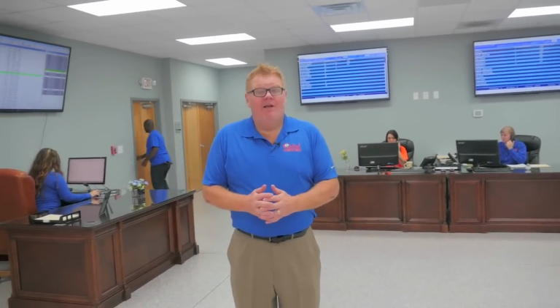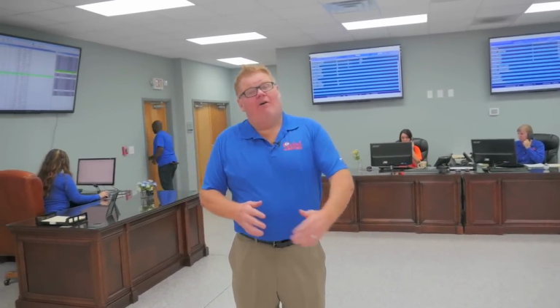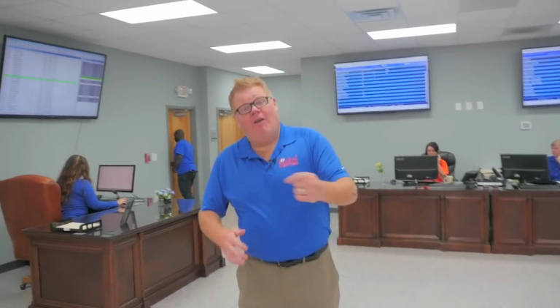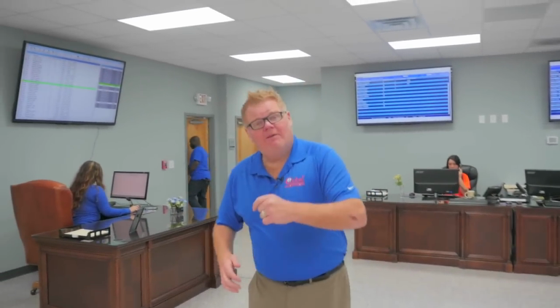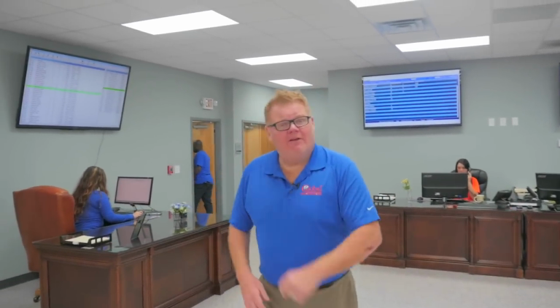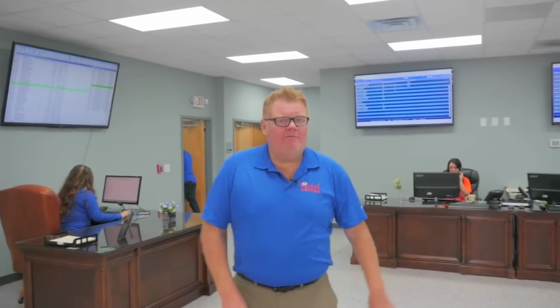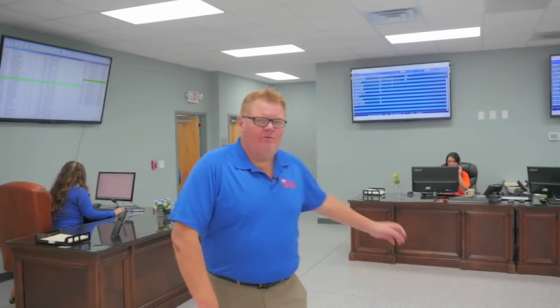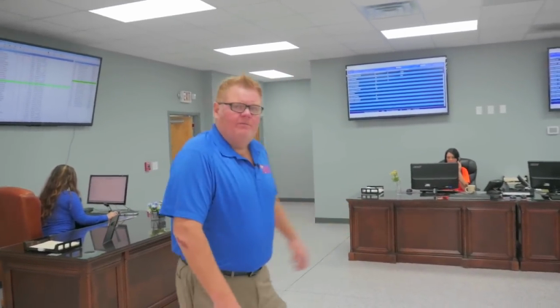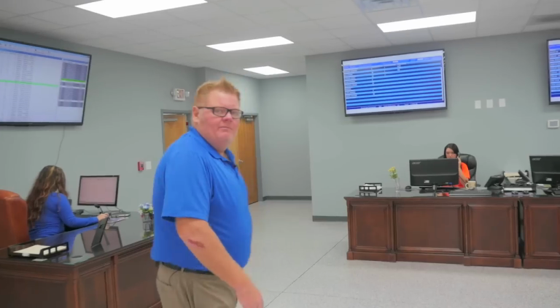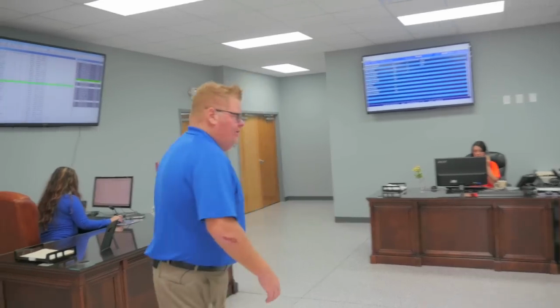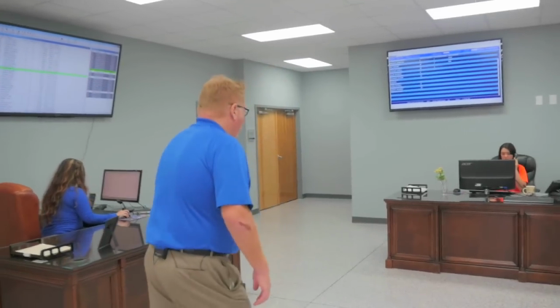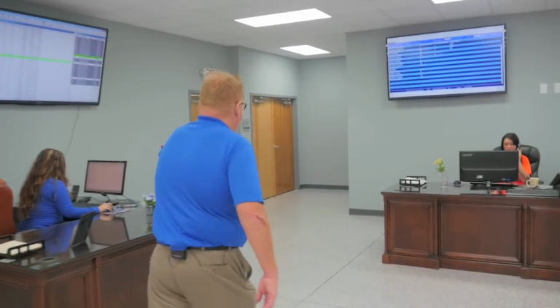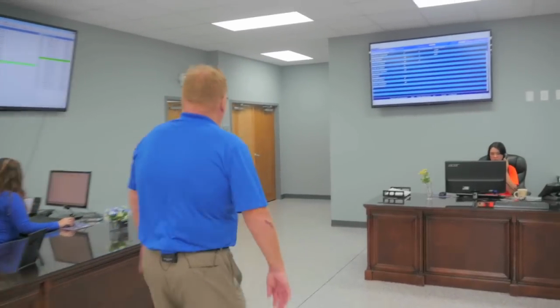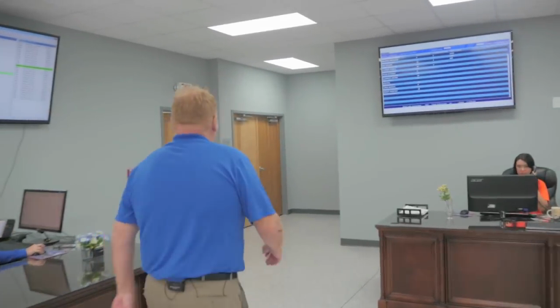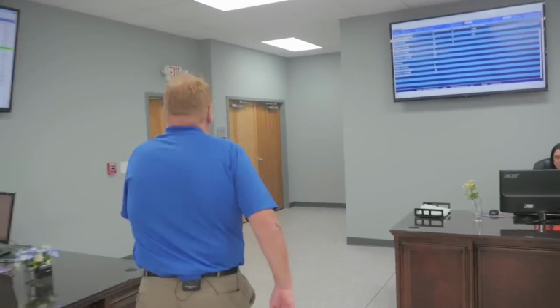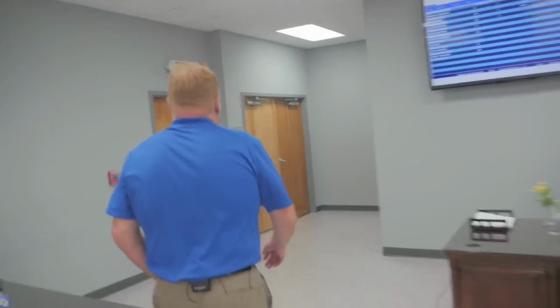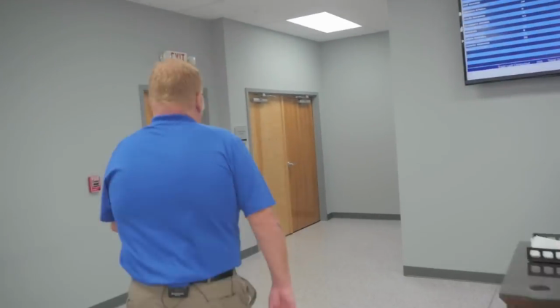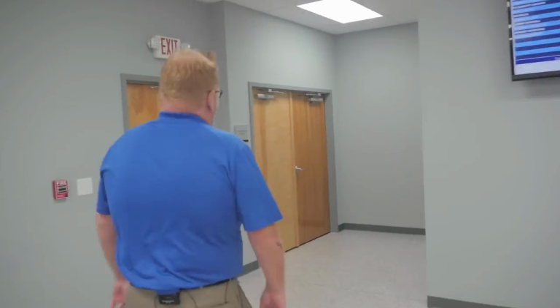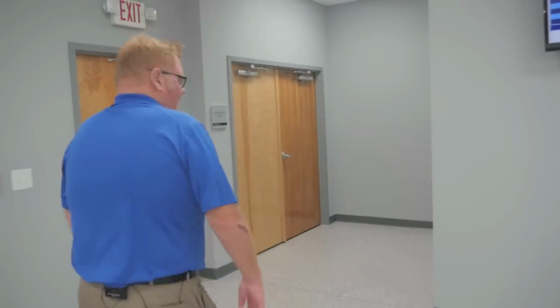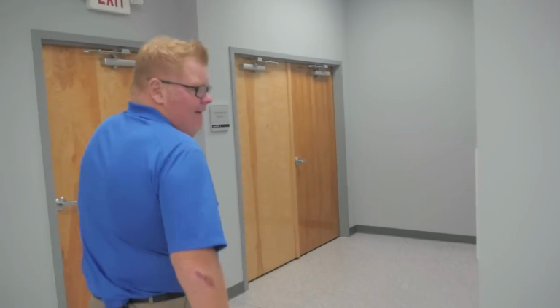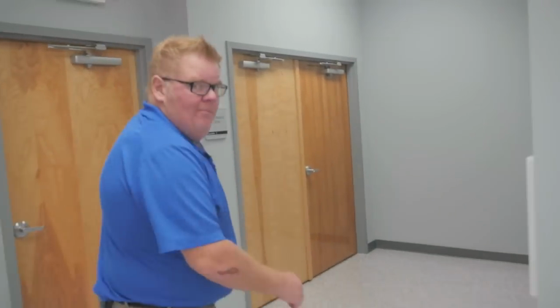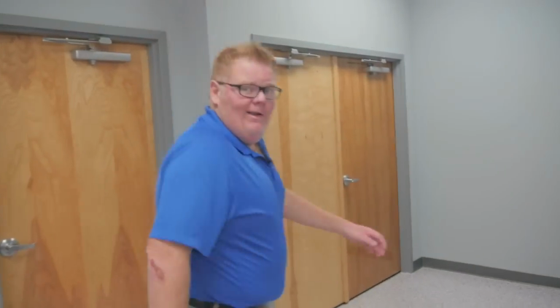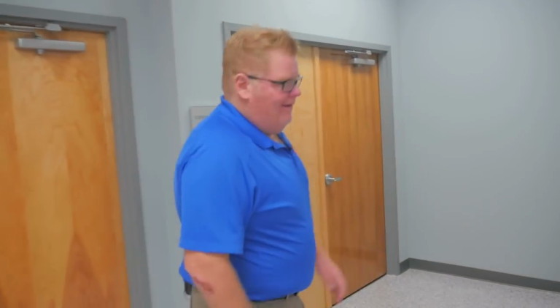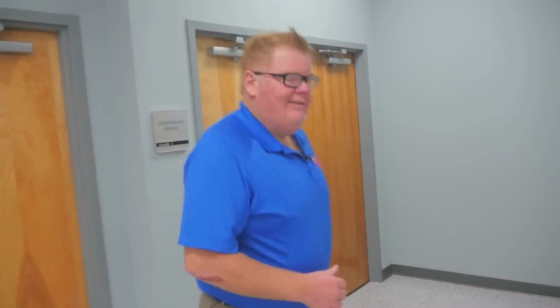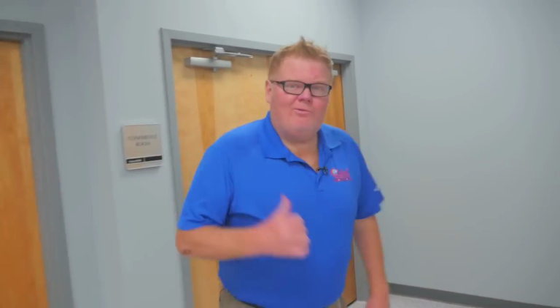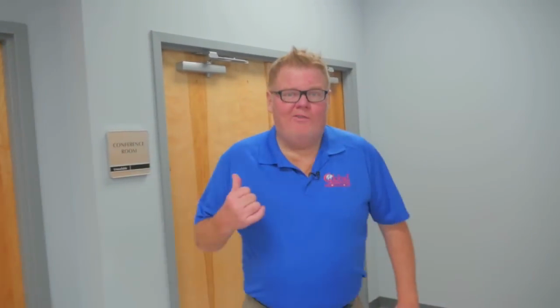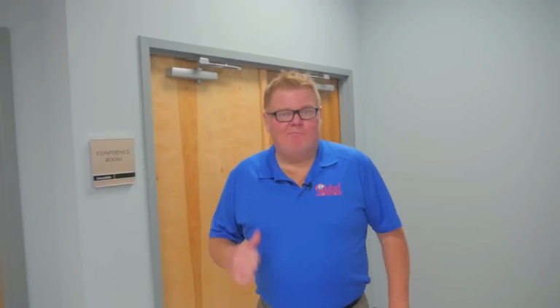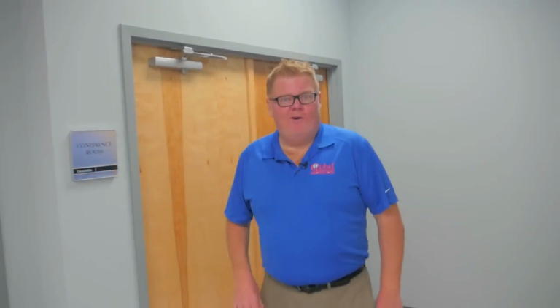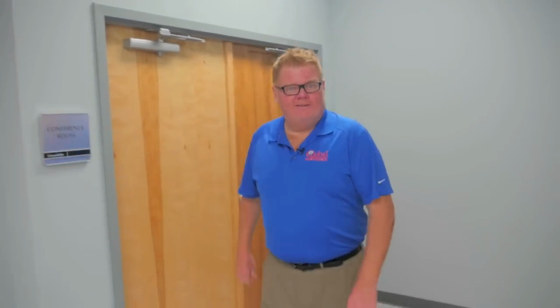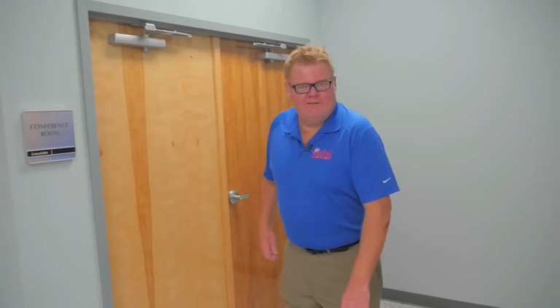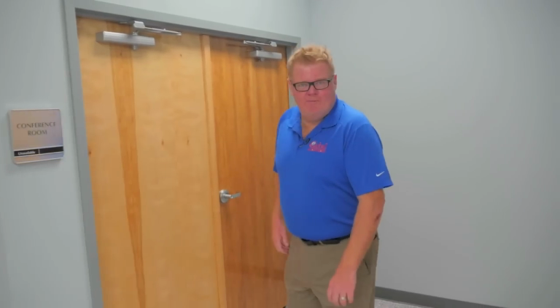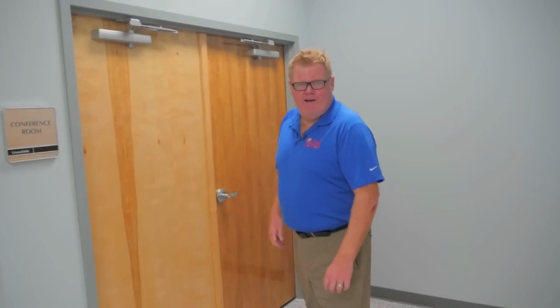Follow me to the conference room — let me show you where that's at, it's right over here. By the way, this is where all the important decisions are made.